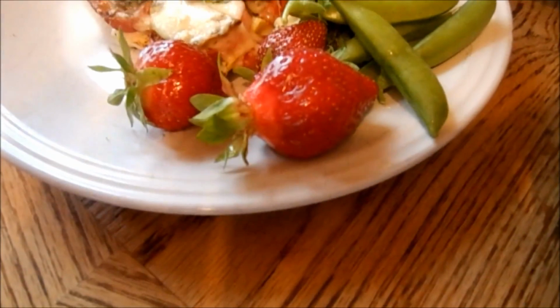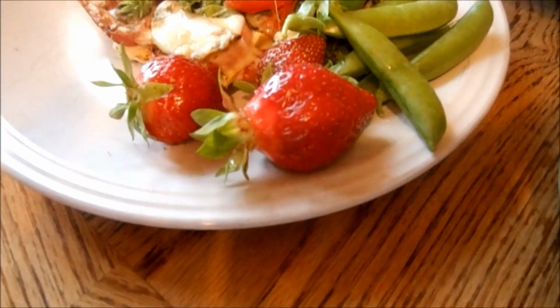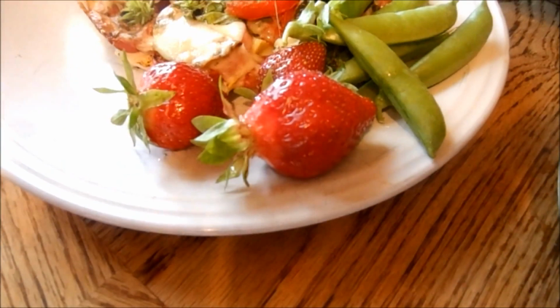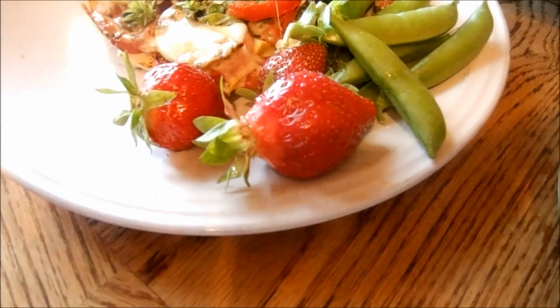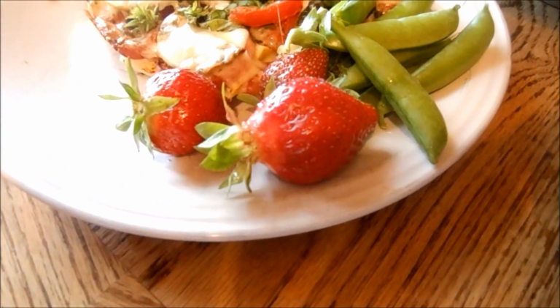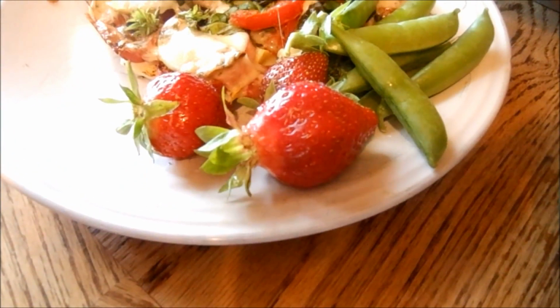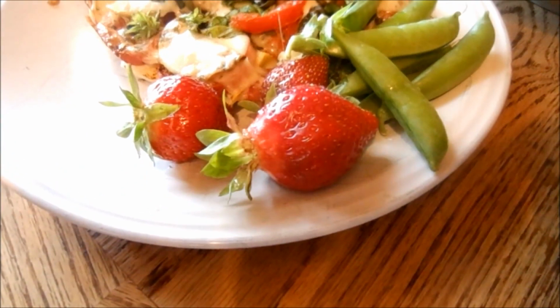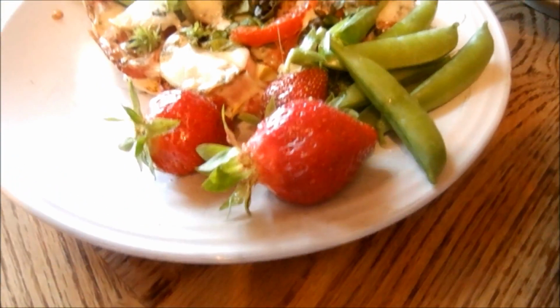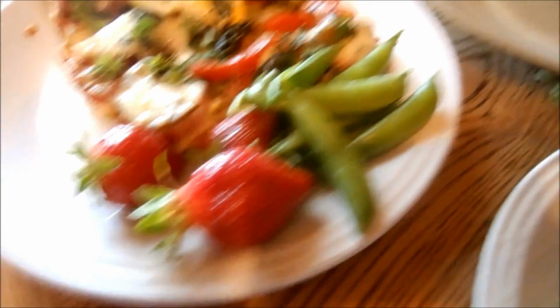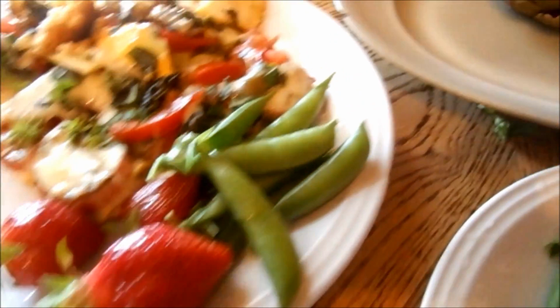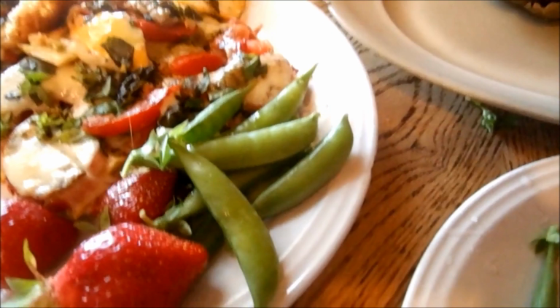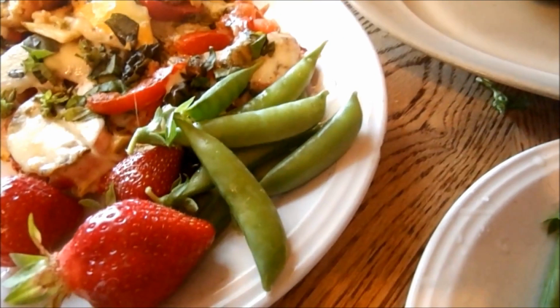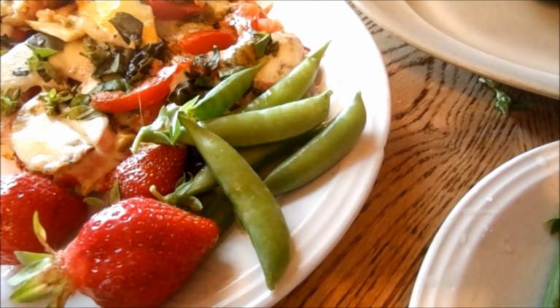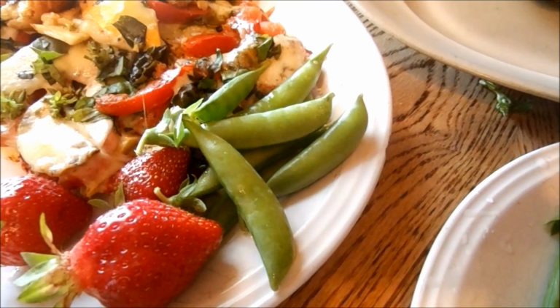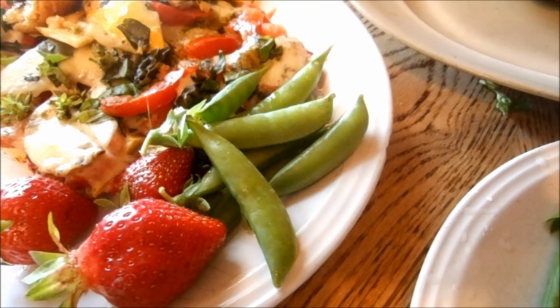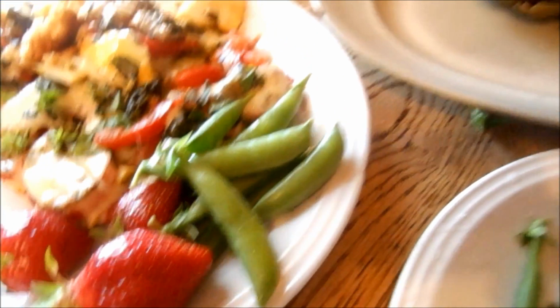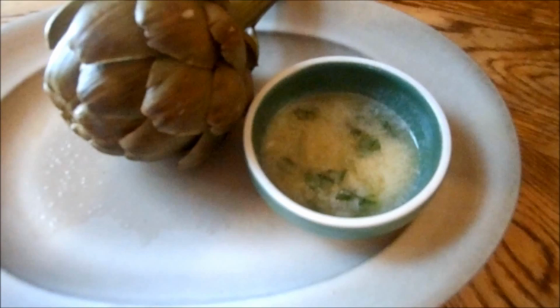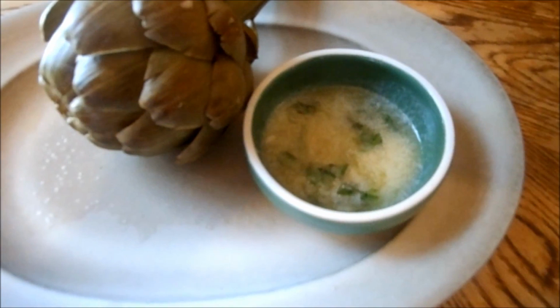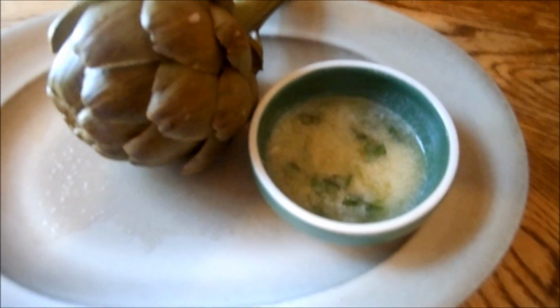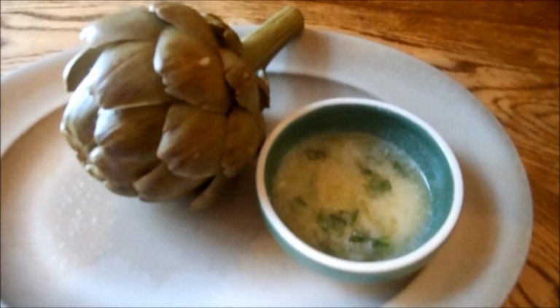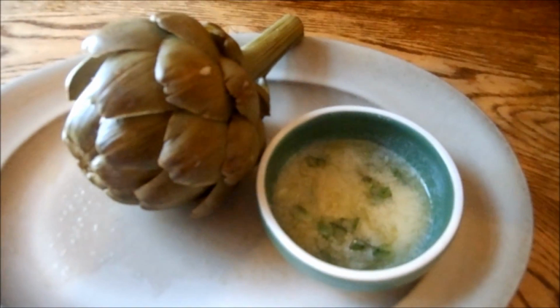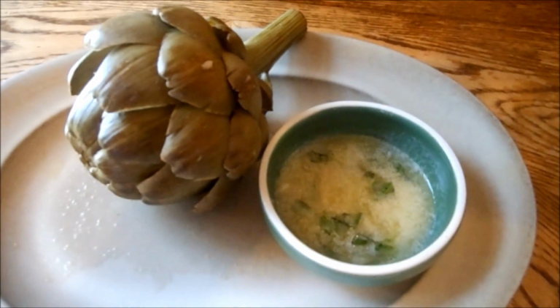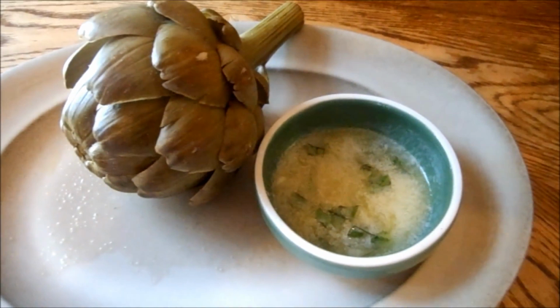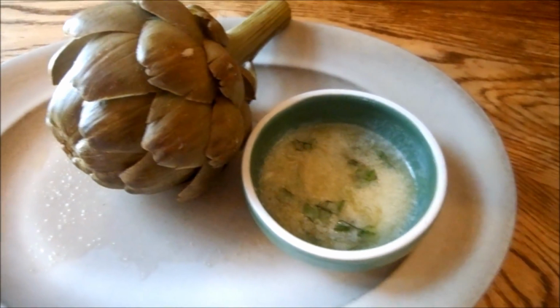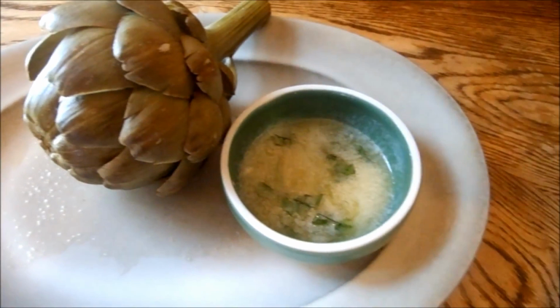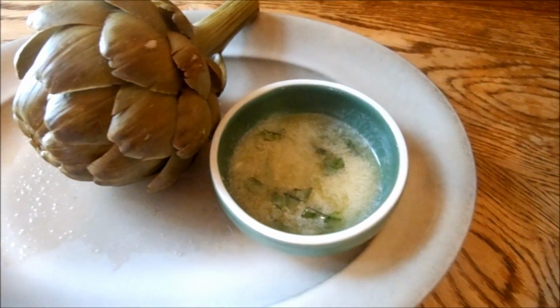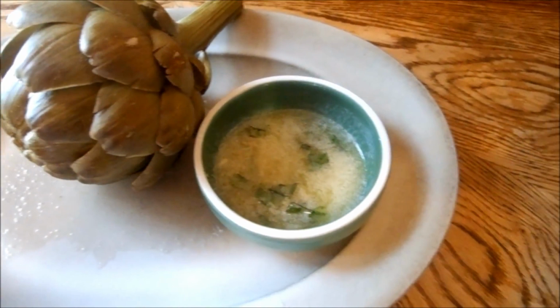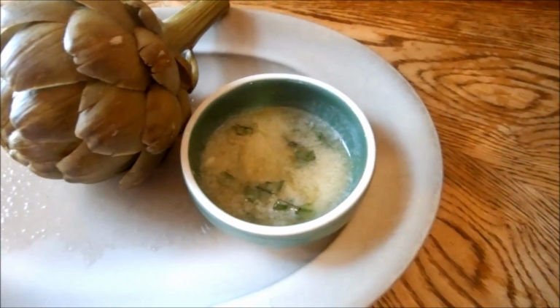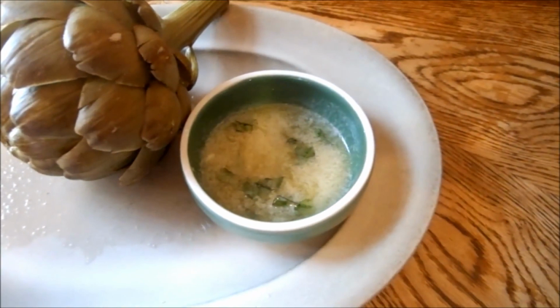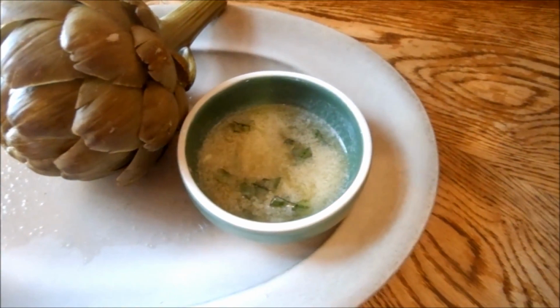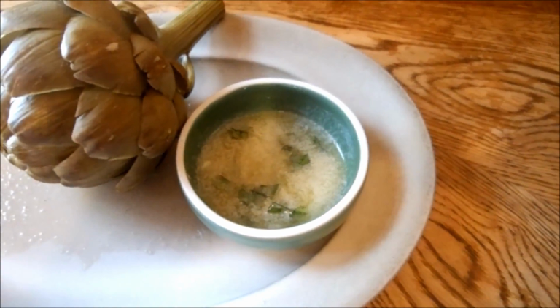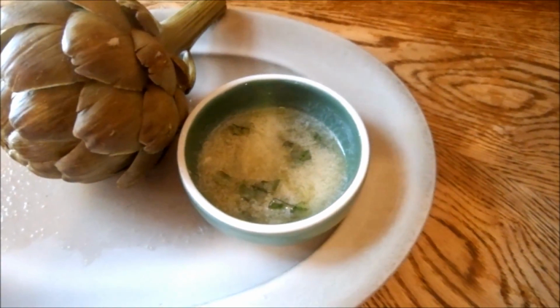Here's some strawberries that we picked today, some snap peas that we picked today, and a steamed artichoke with some basil butter.